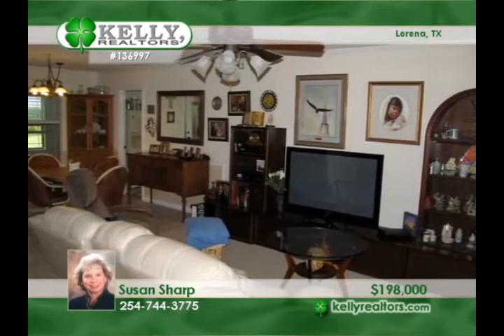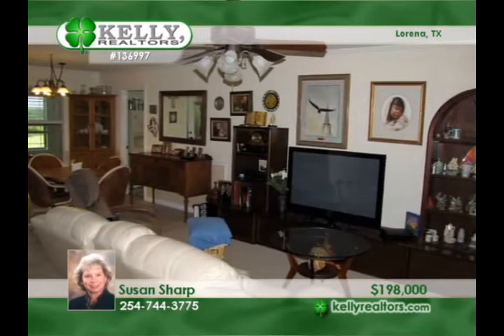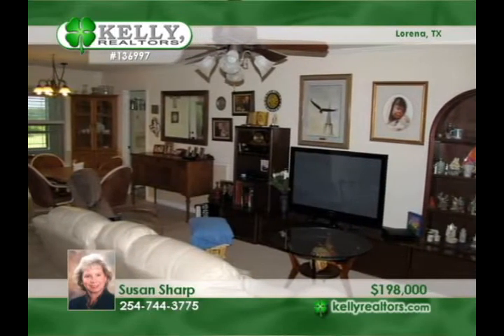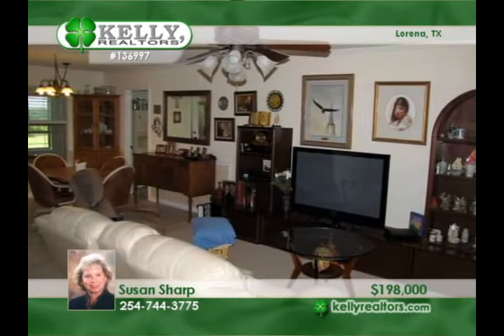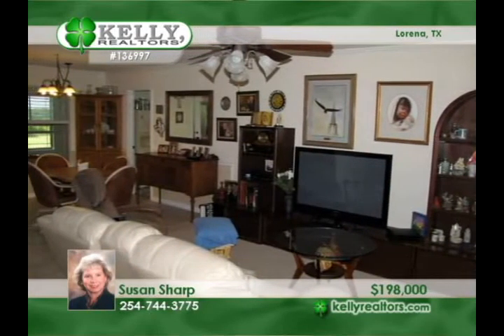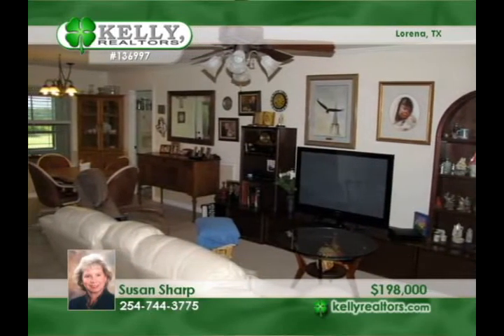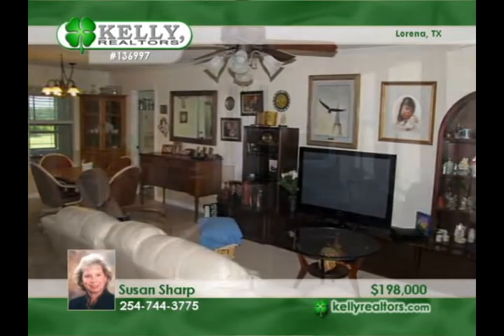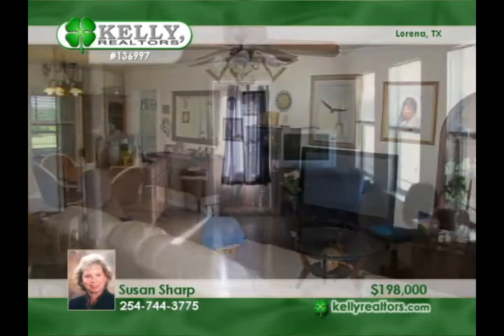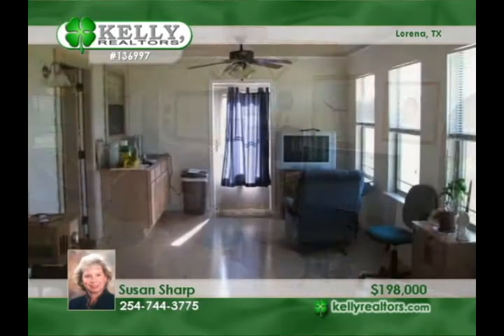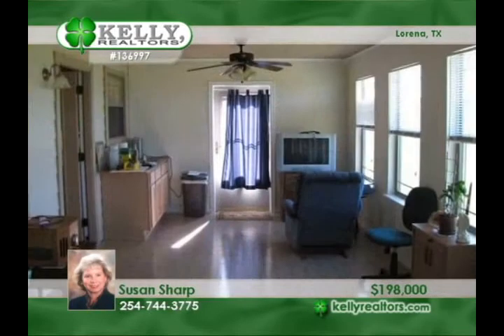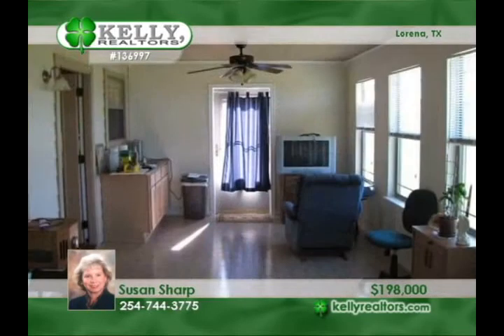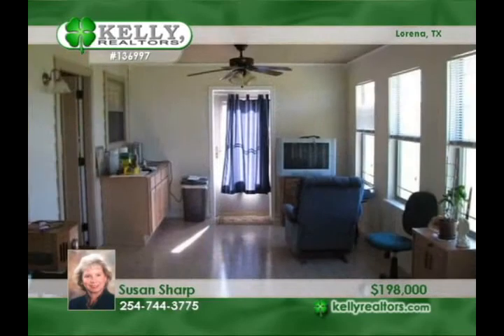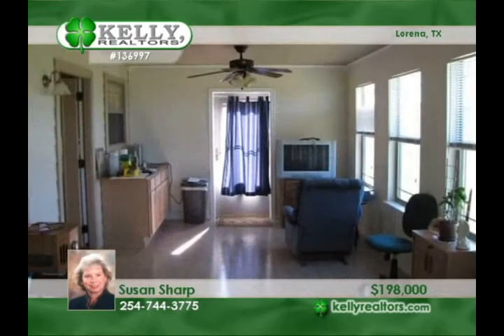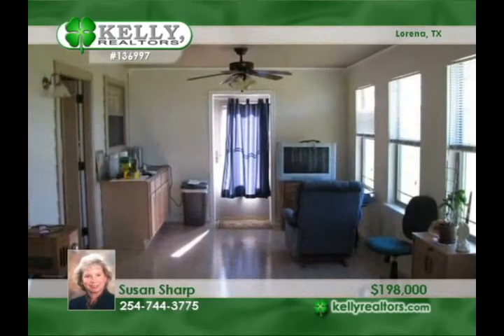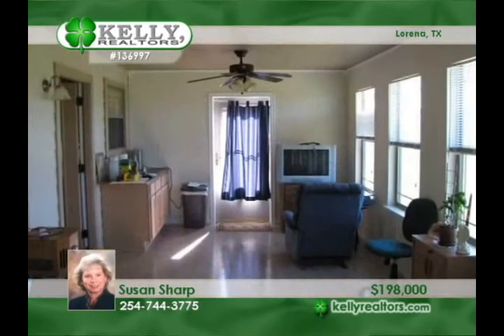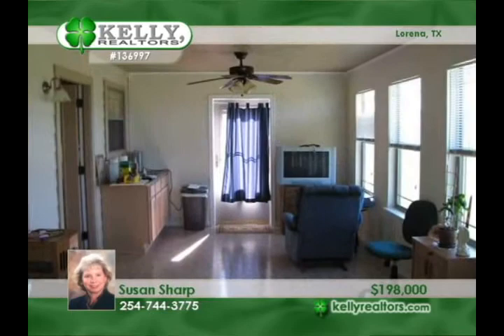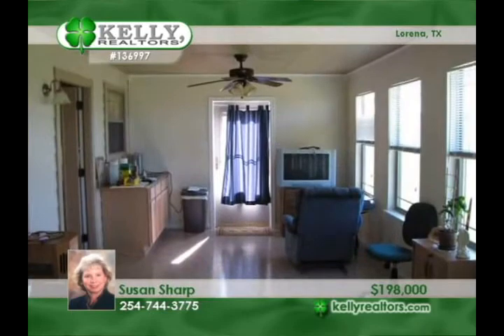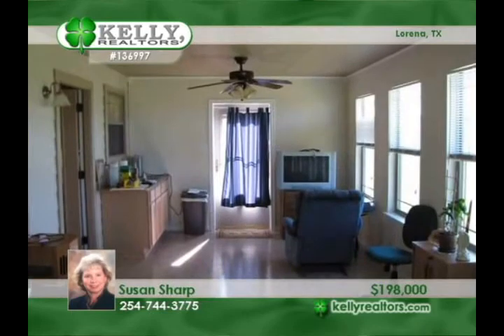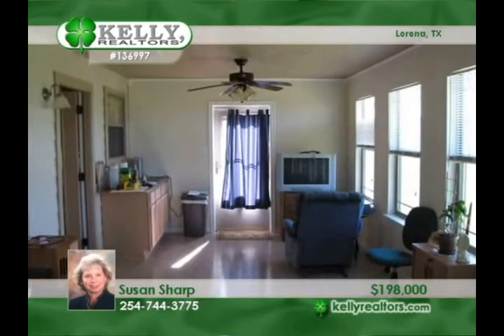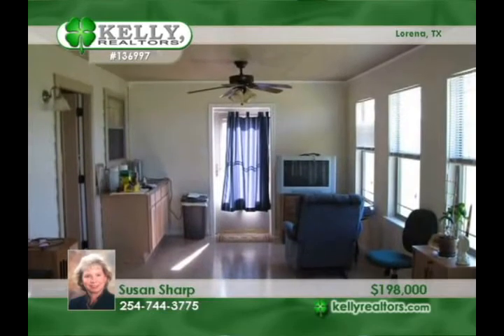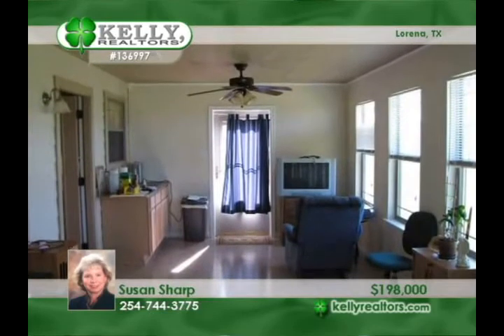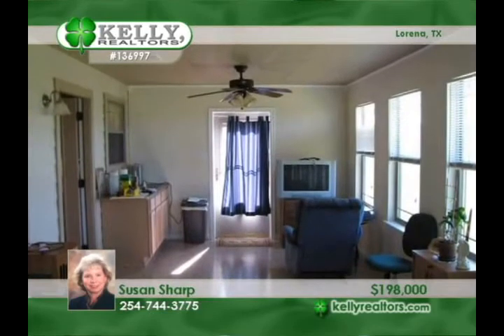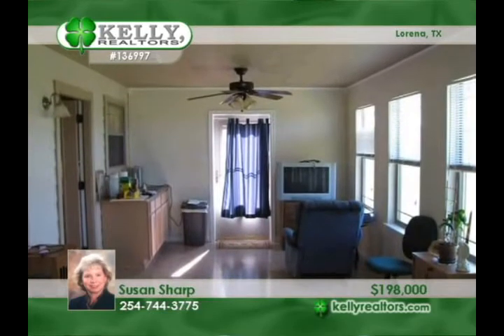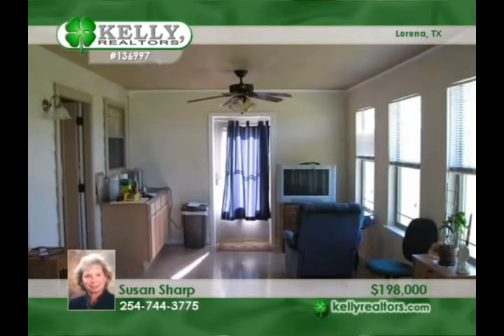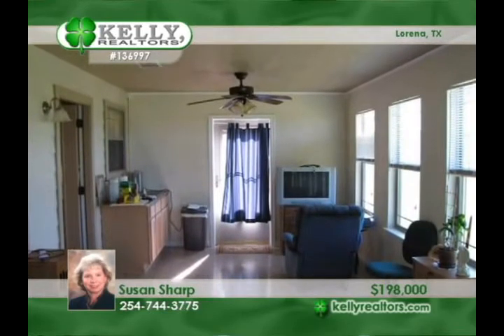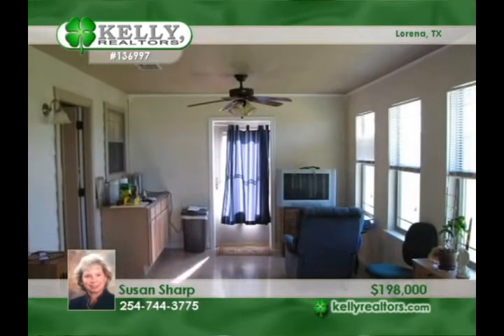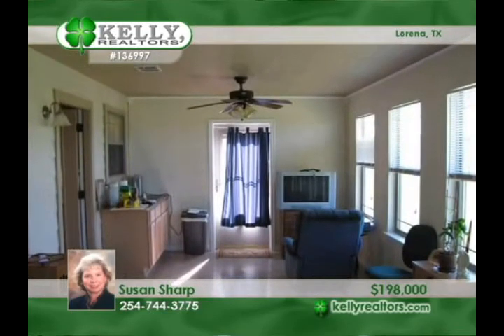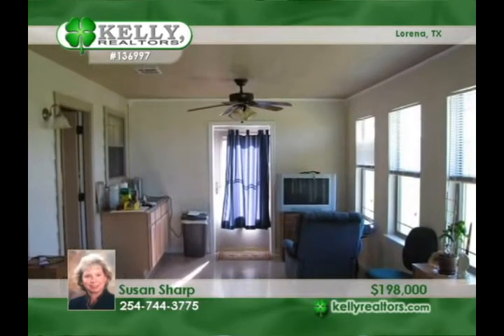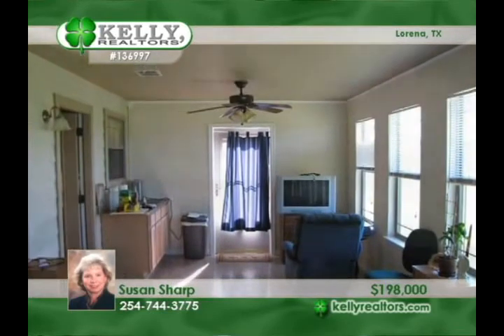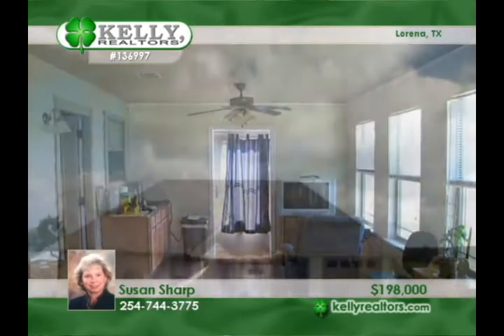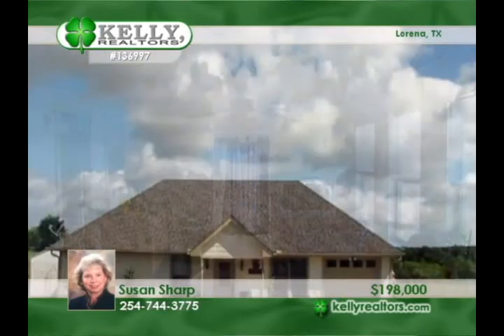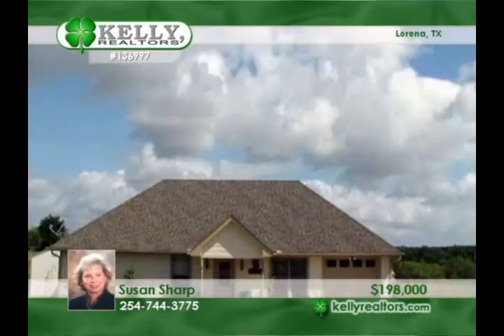A 10 by 12 vinyl storage building is included. Susan says this is a lovely area that is mobile home restricted.